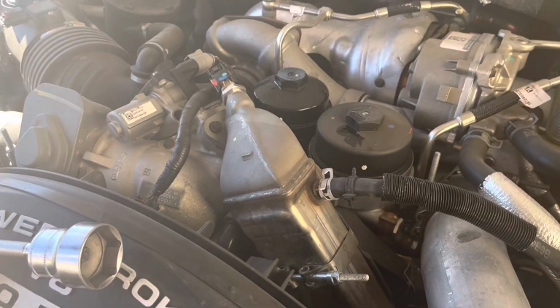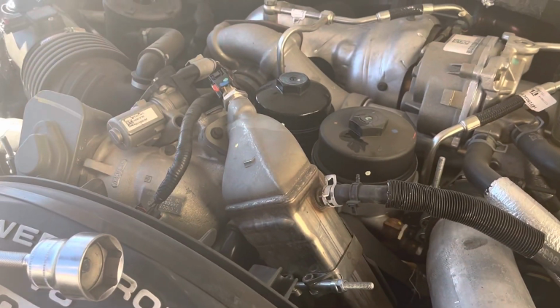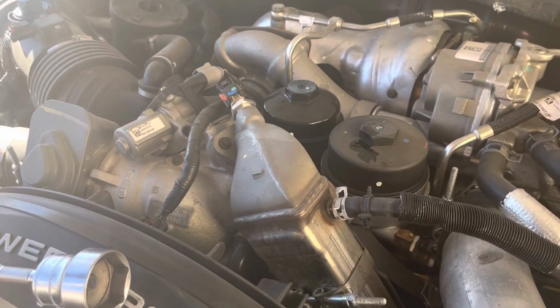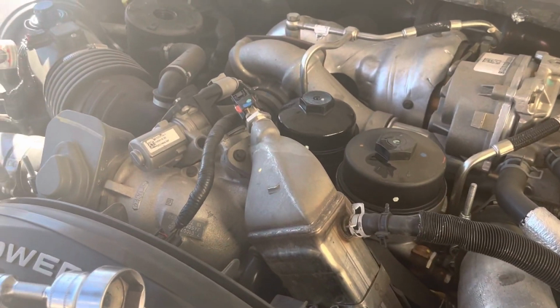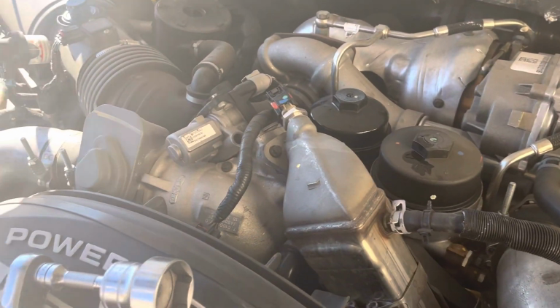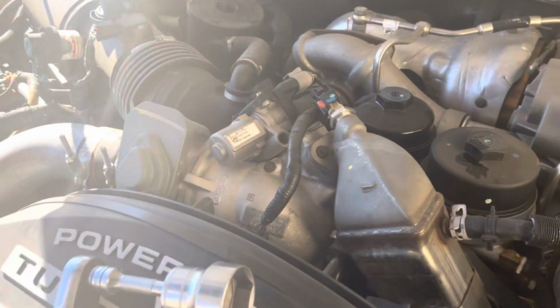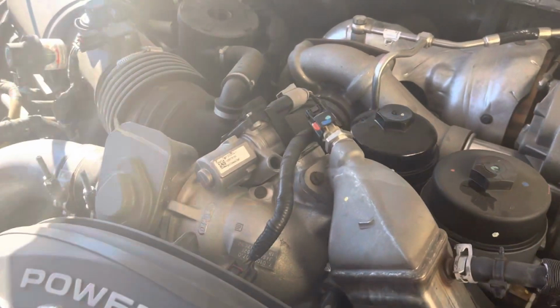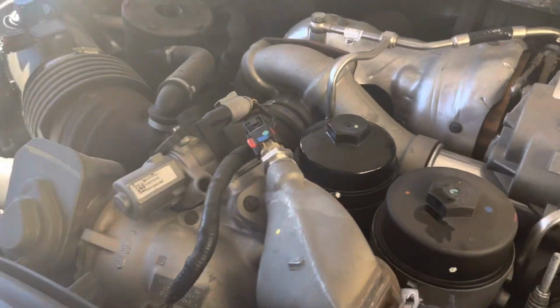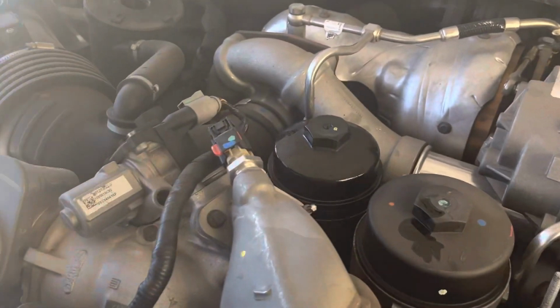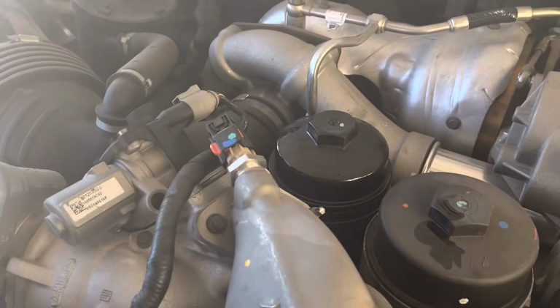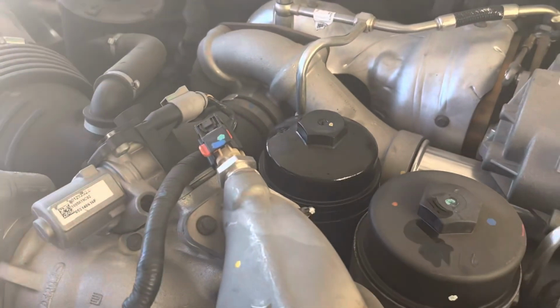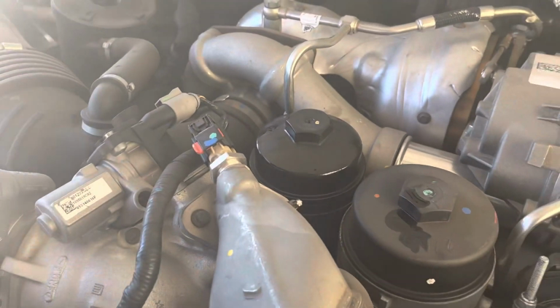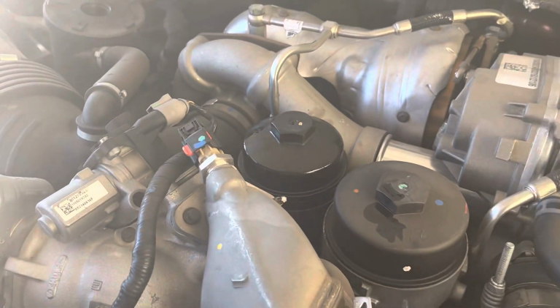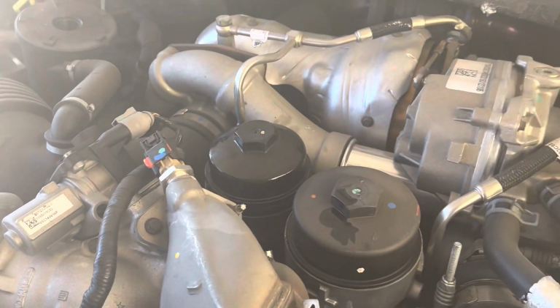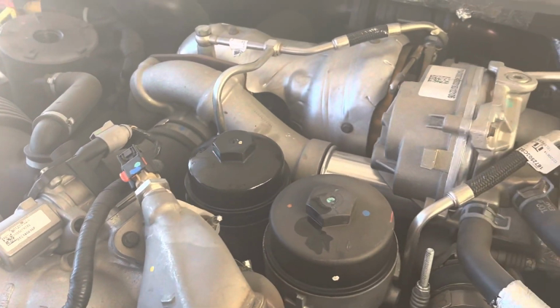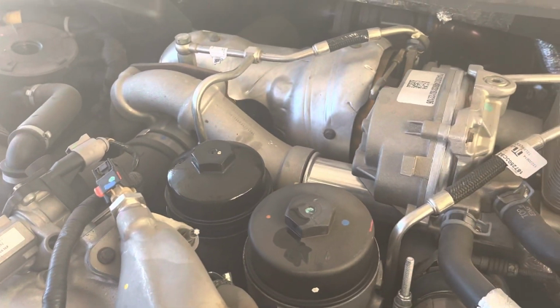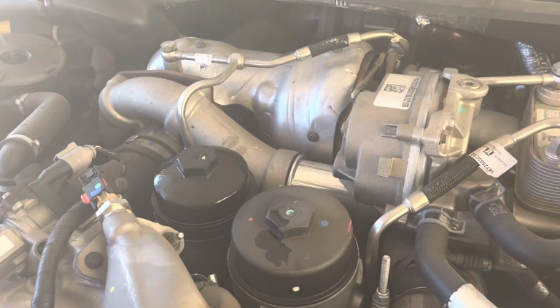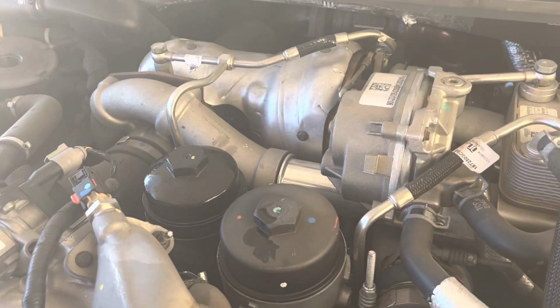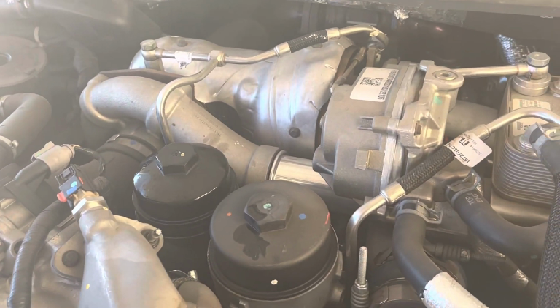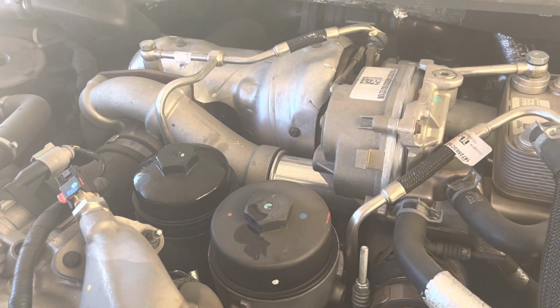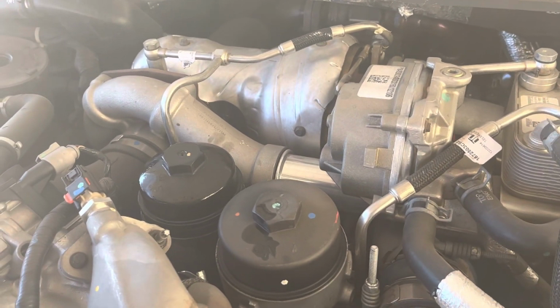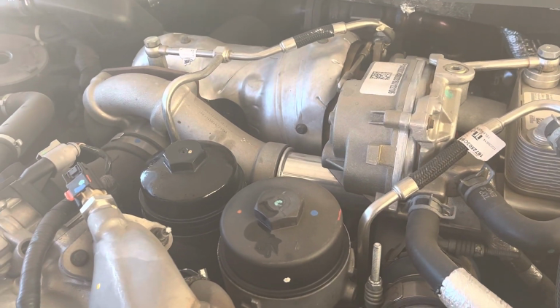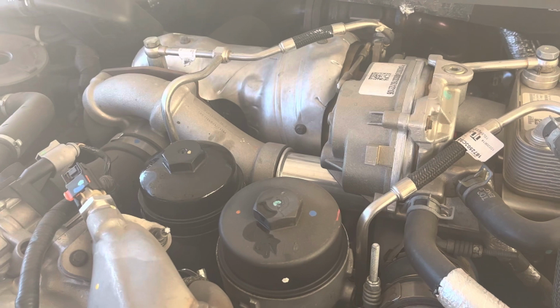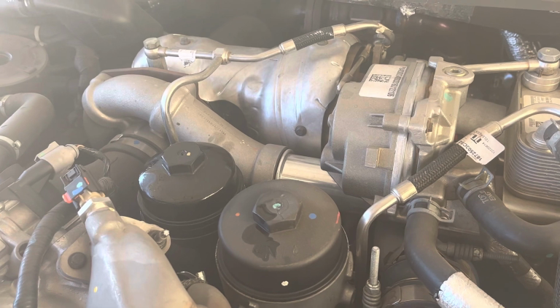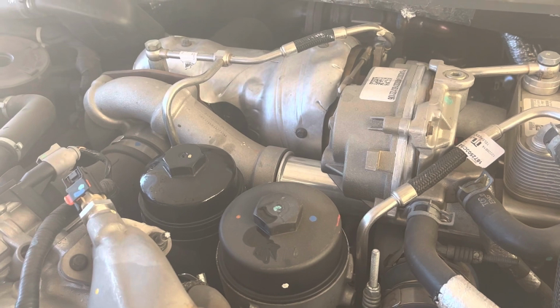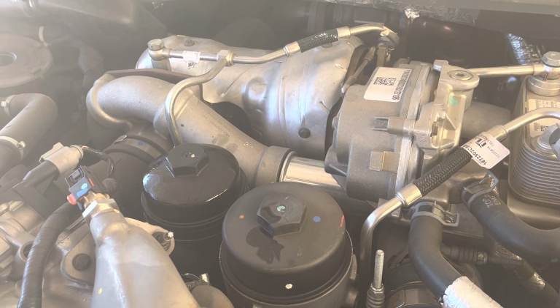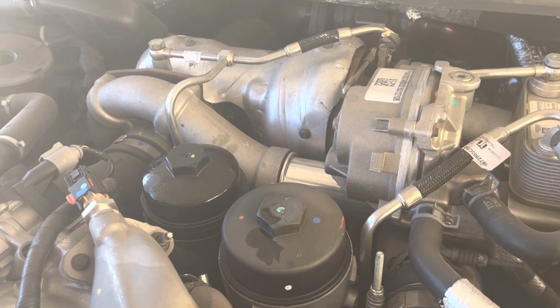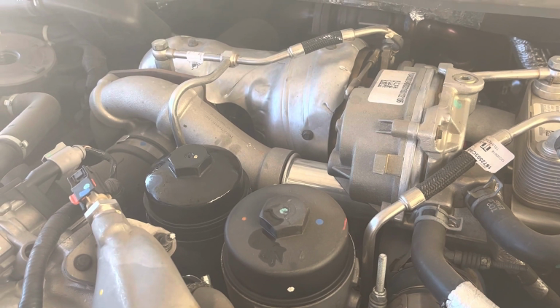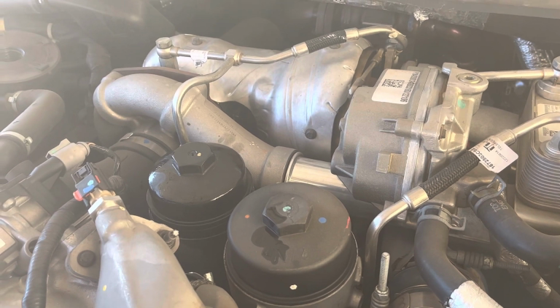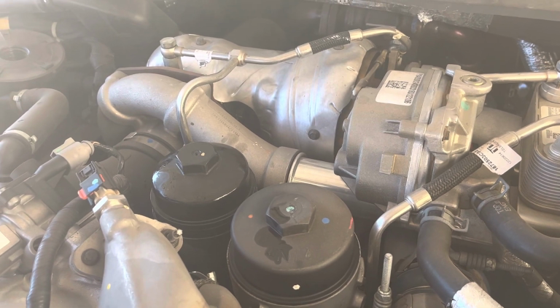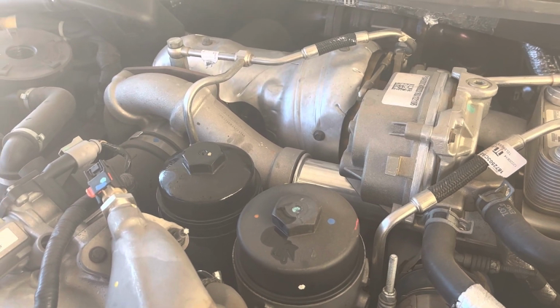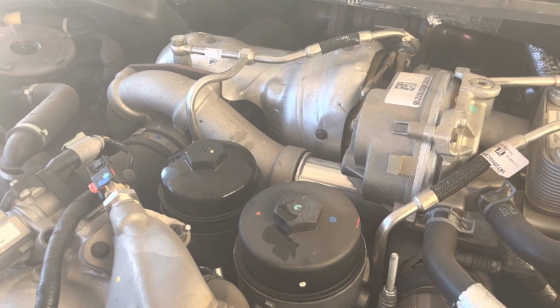Hey guys, Arizona Renaissance Man here. Here's a quick video on the oil change for the 6.4 Ford diesel.